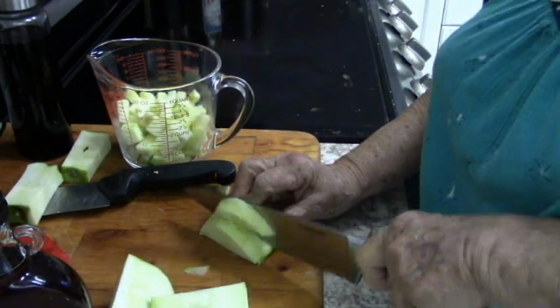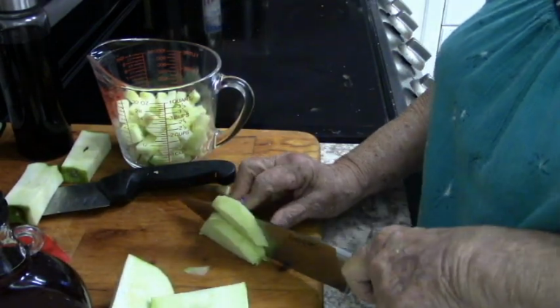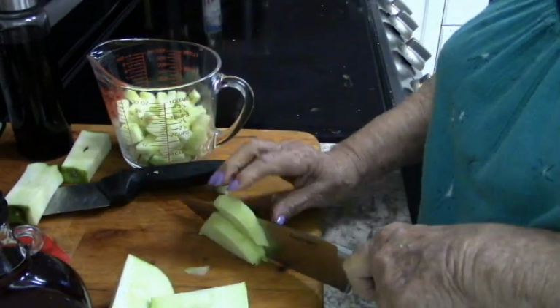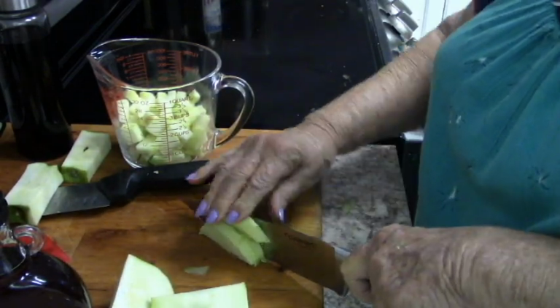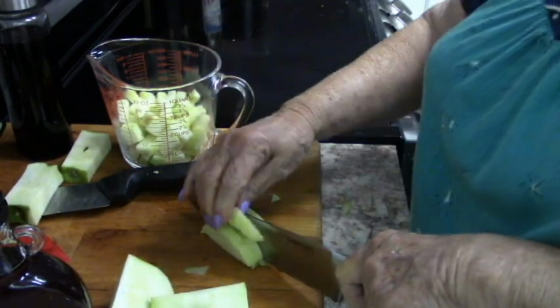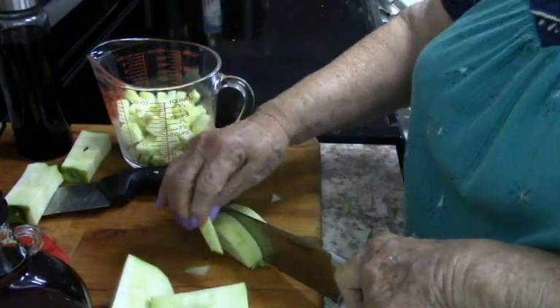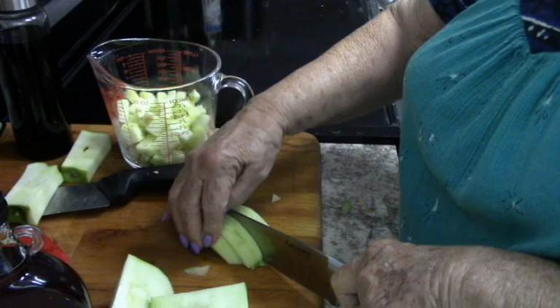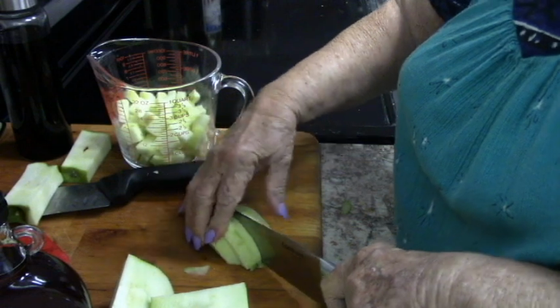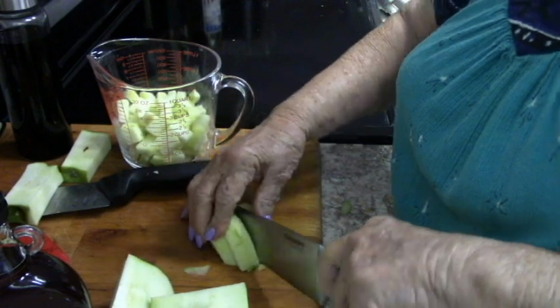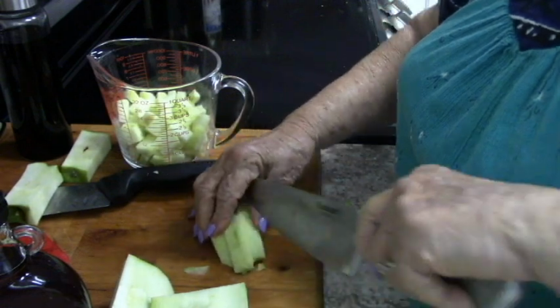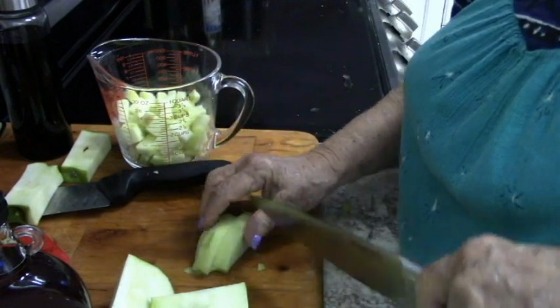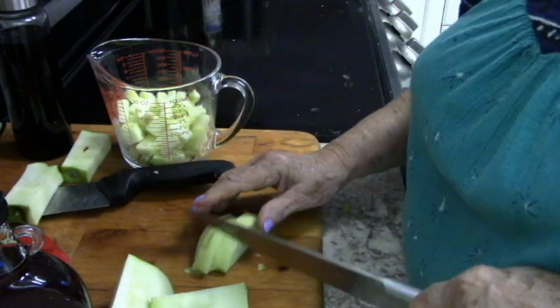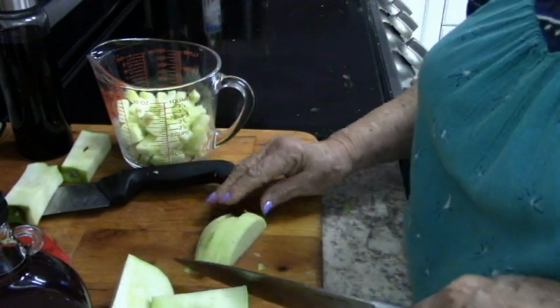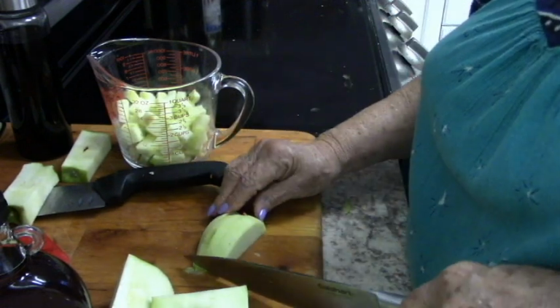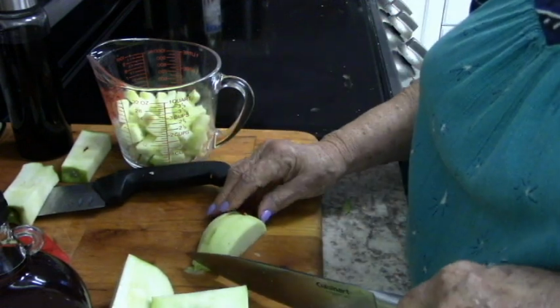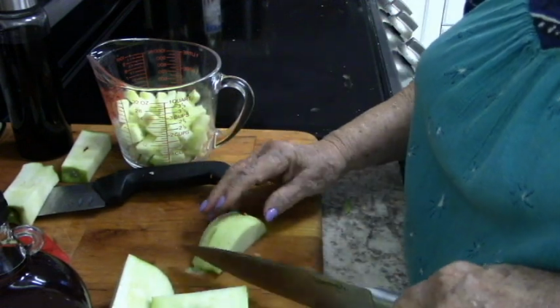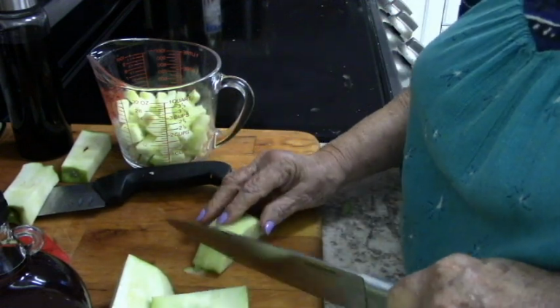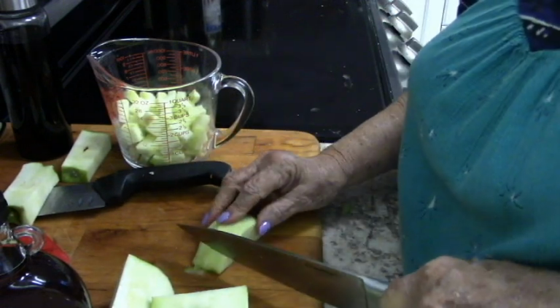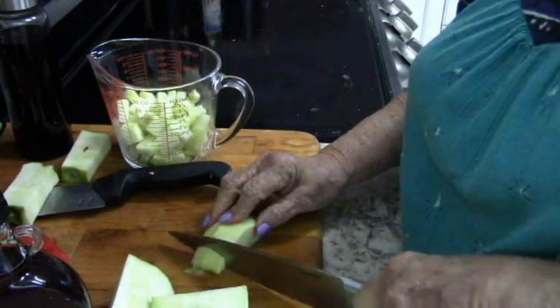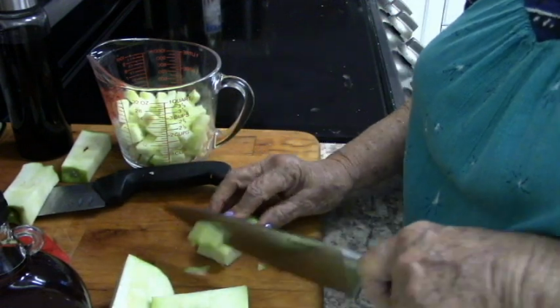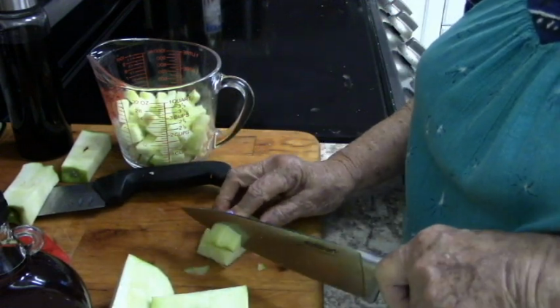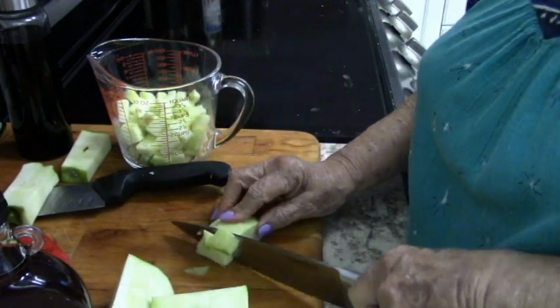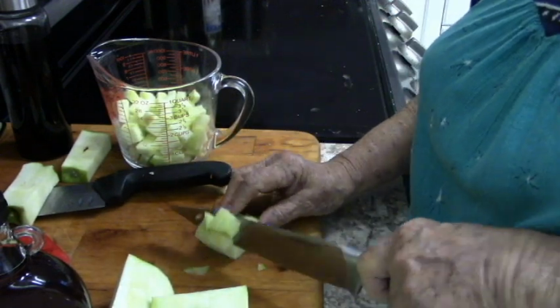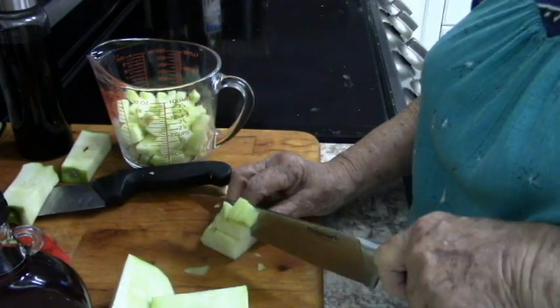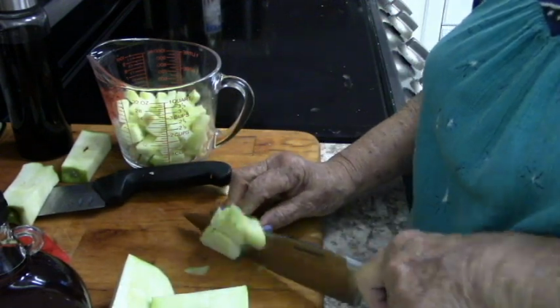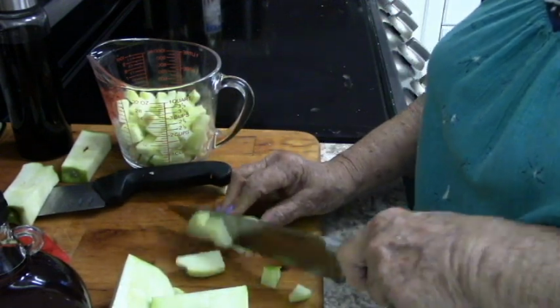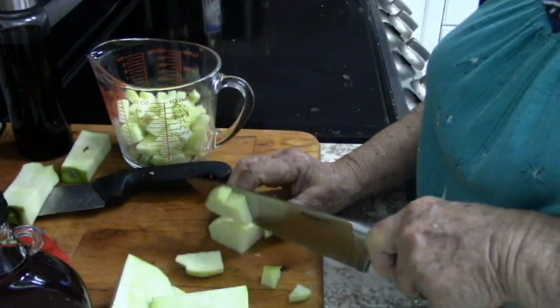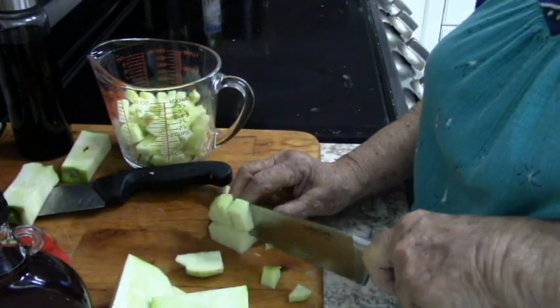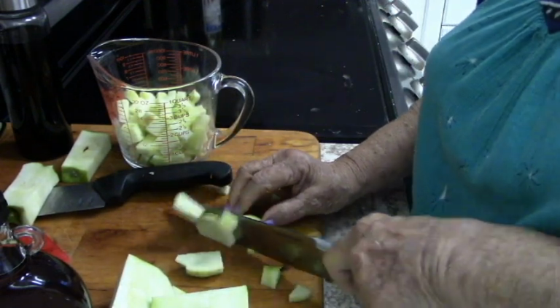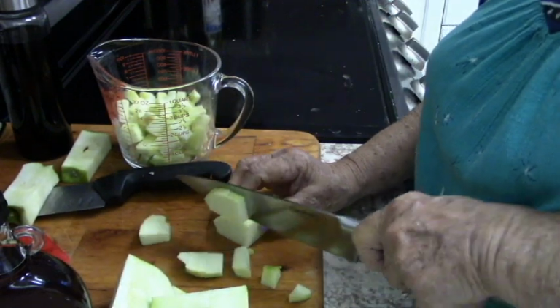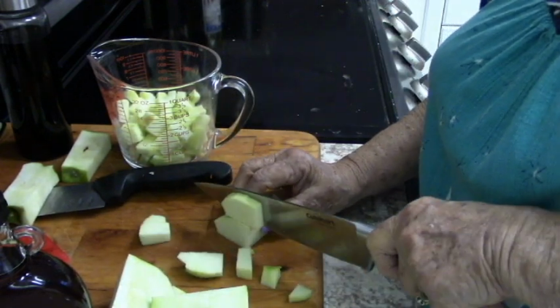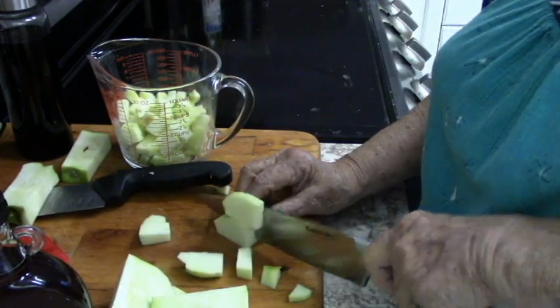You're supposed to have four cups of the apples, and I think two Granny Smith apples is going to be pretty close to that.